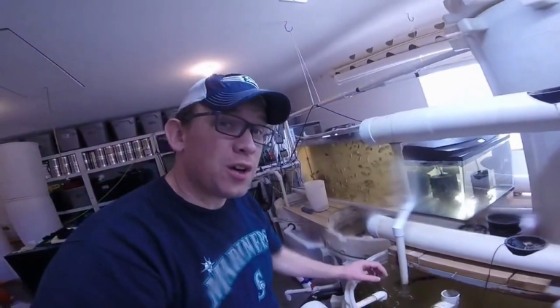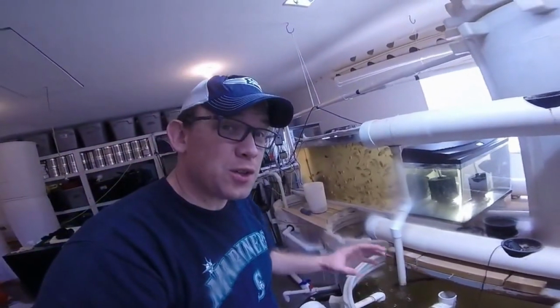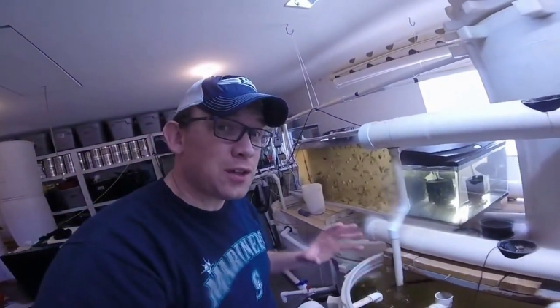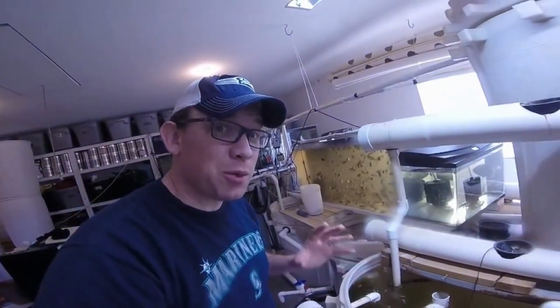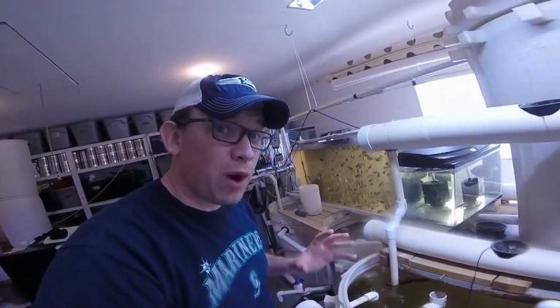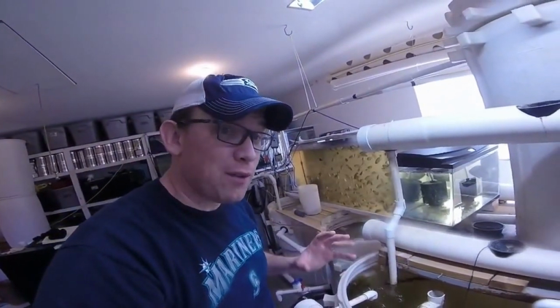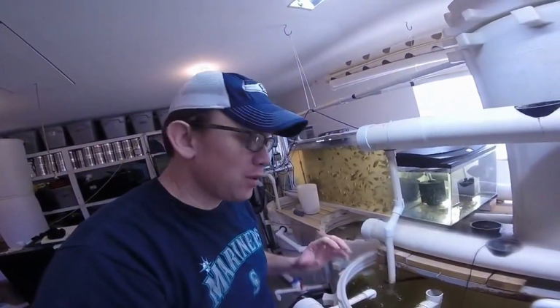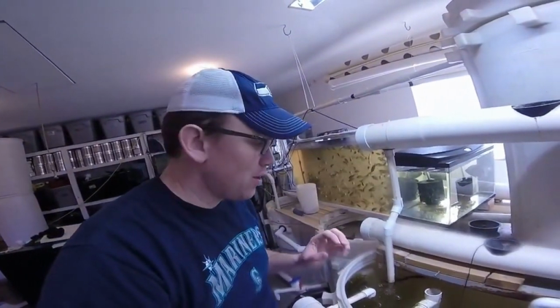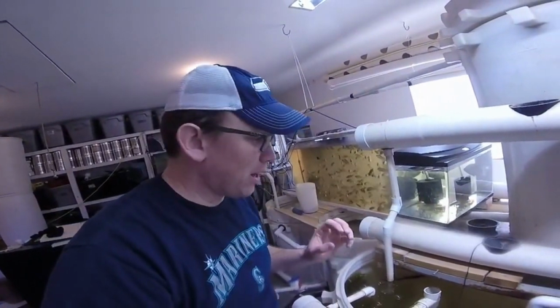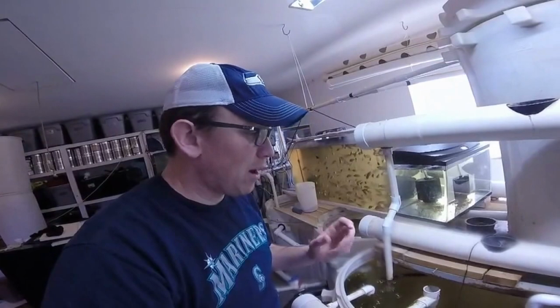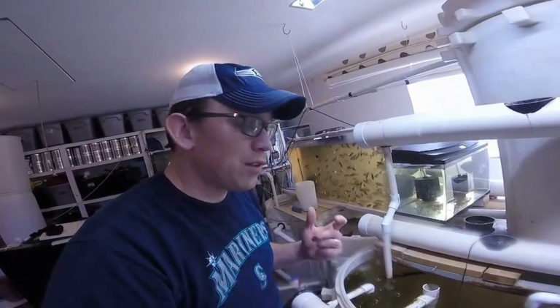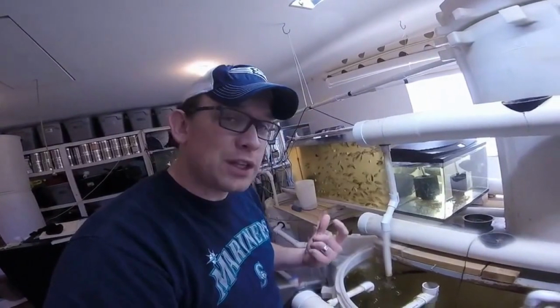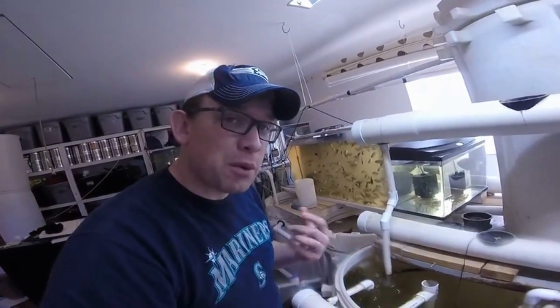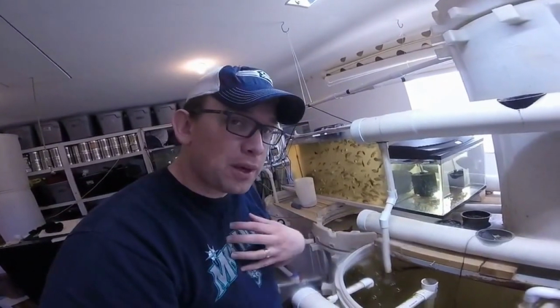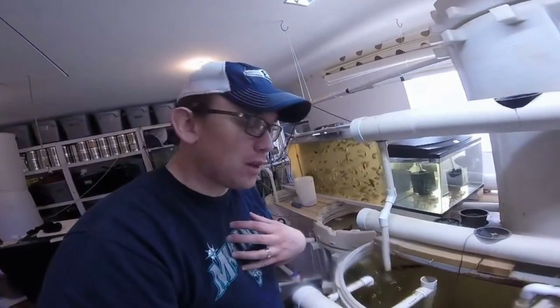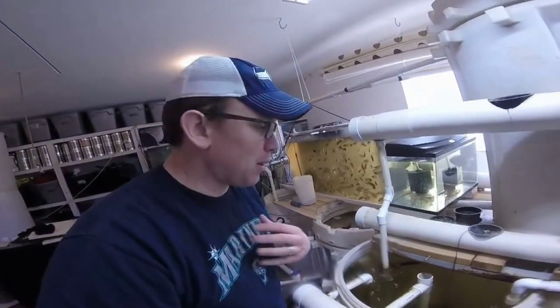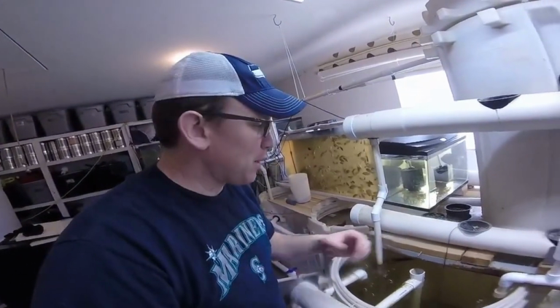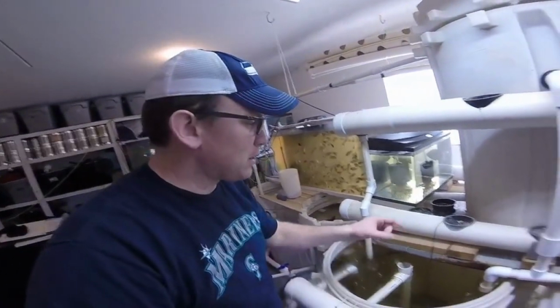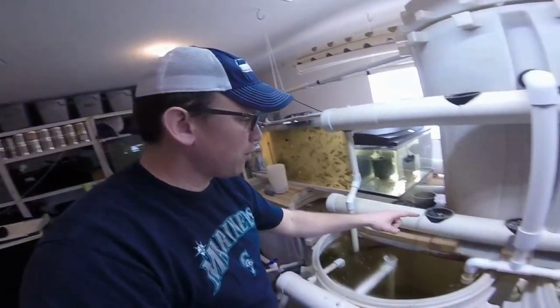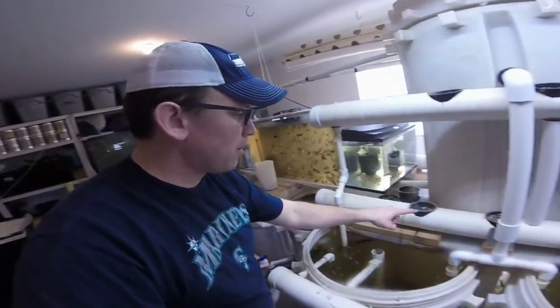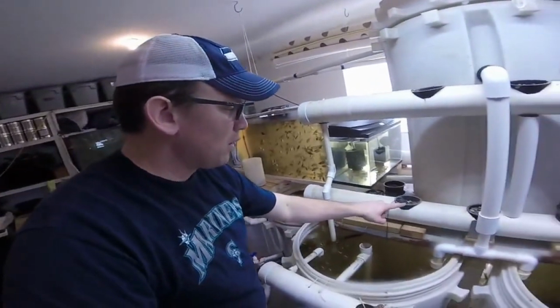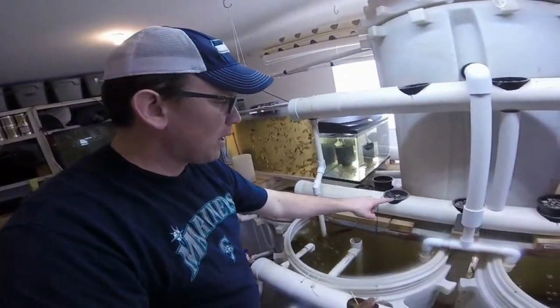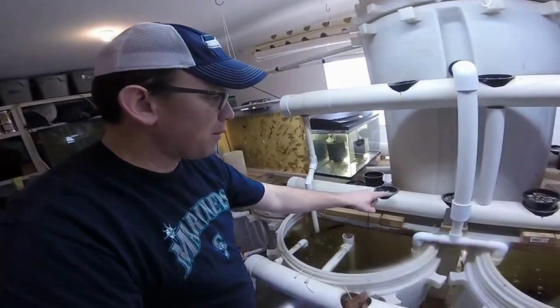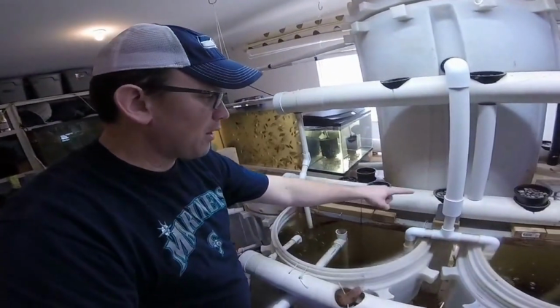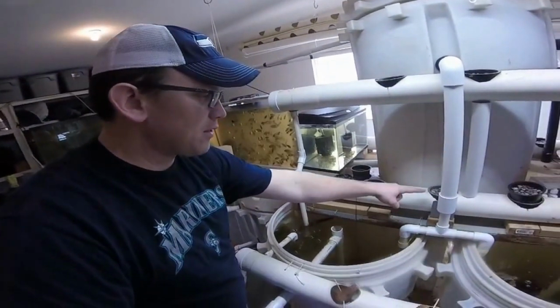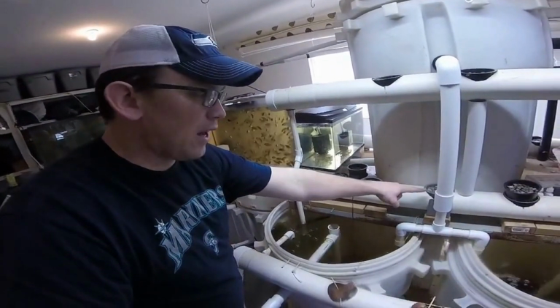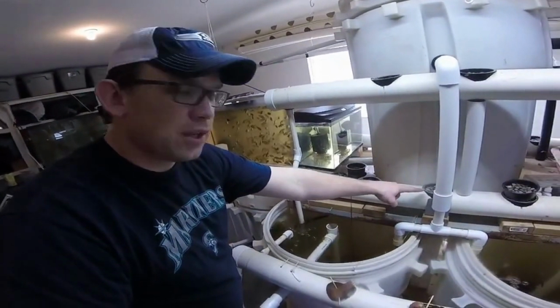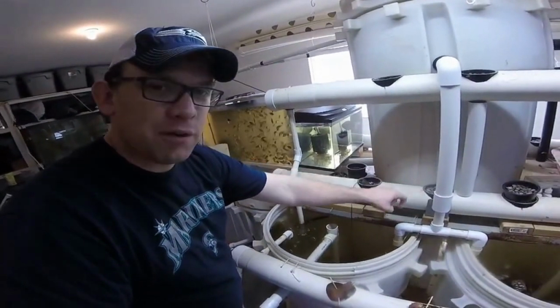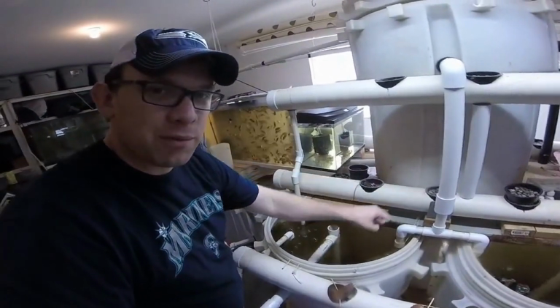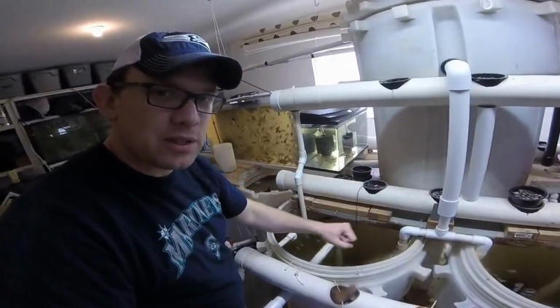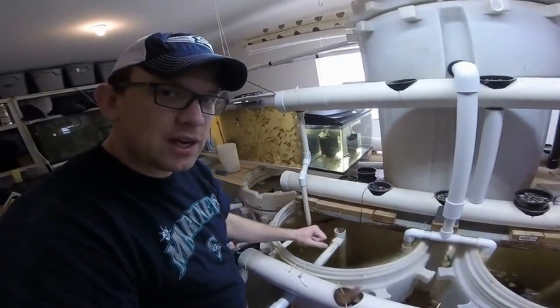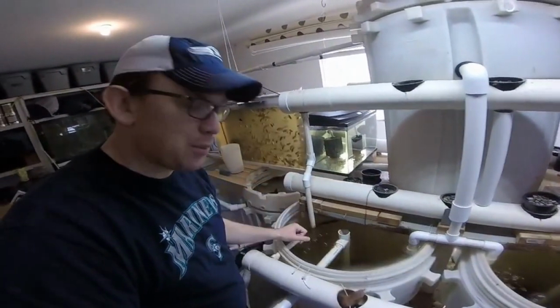You also saw some gravel. That gravel needs to be picked up by me because it actually came from these cups.